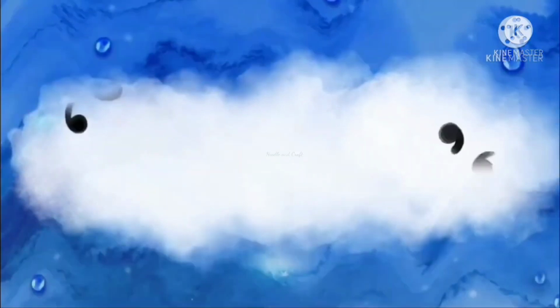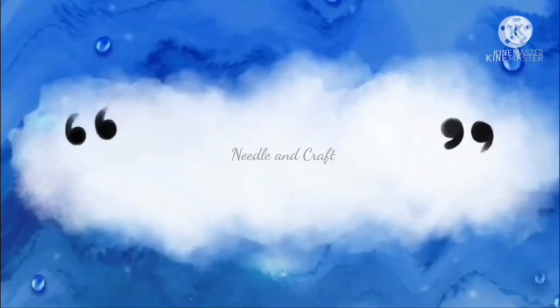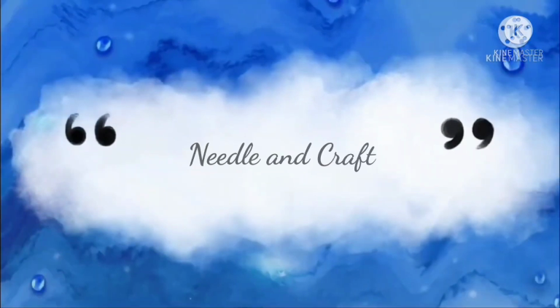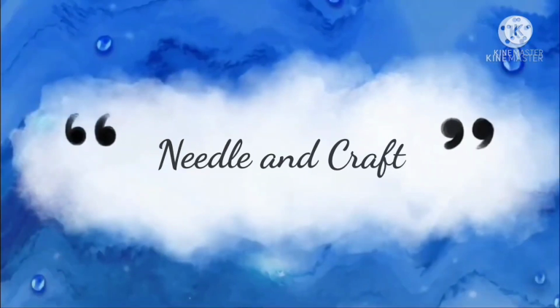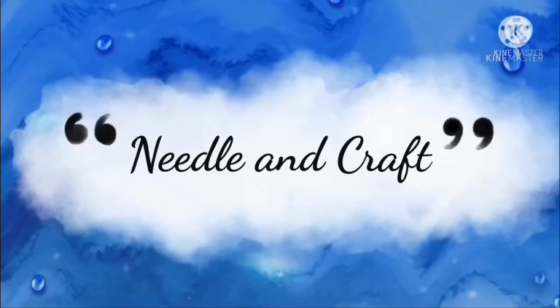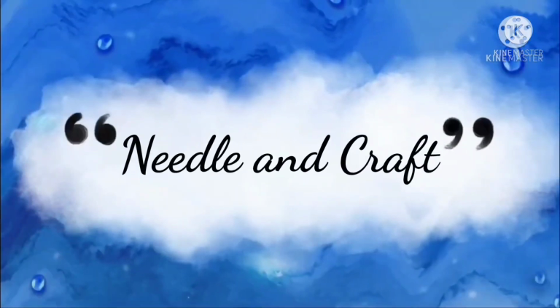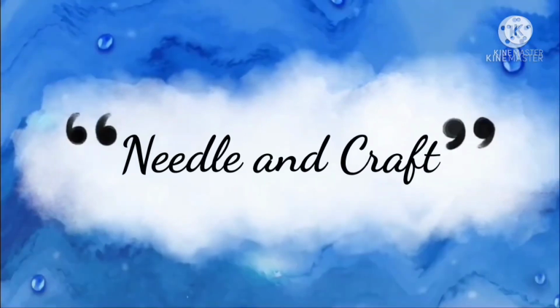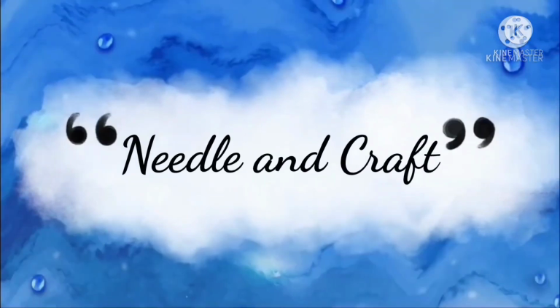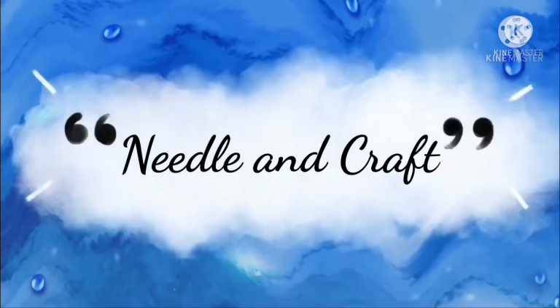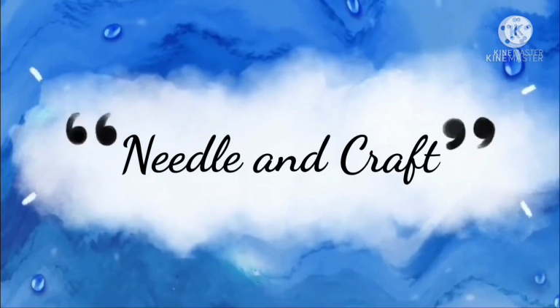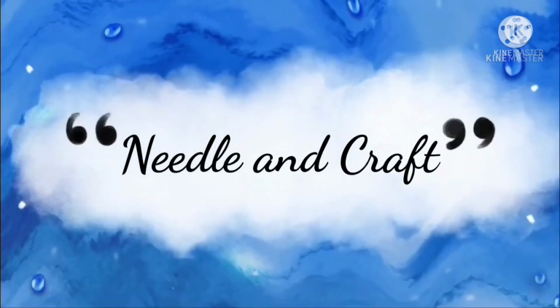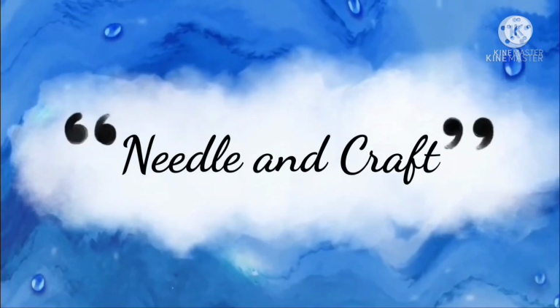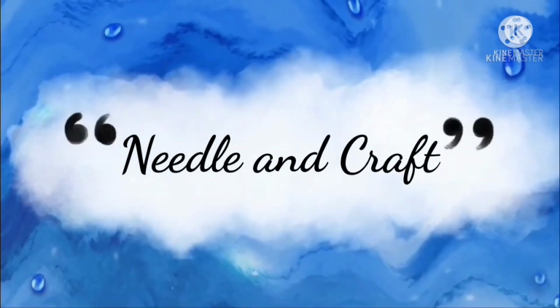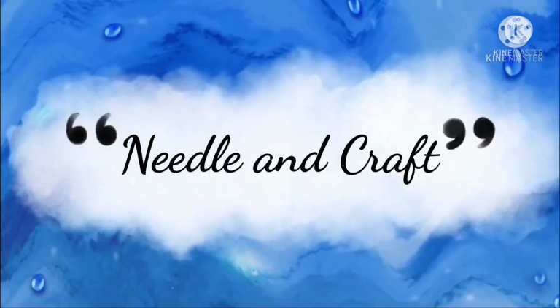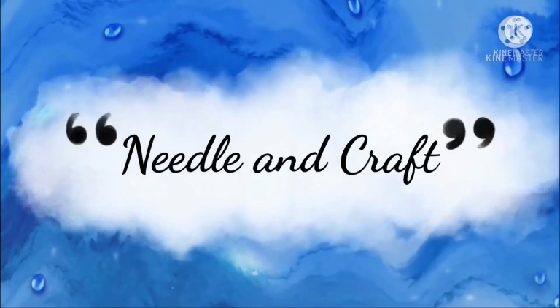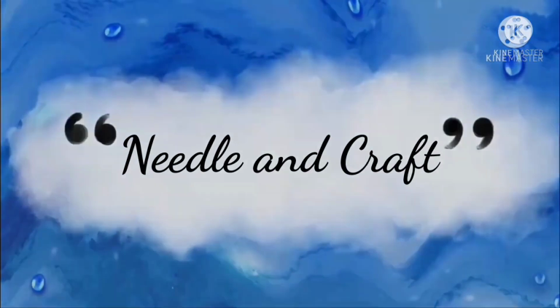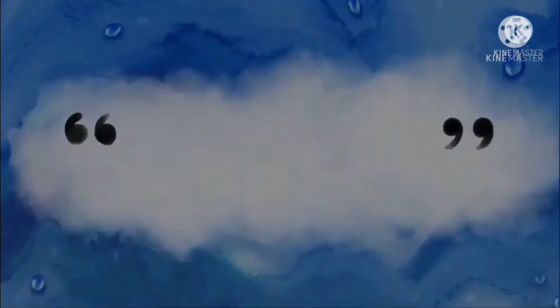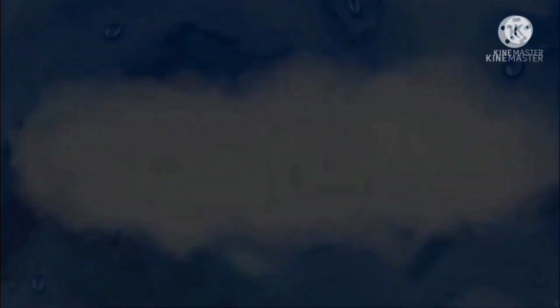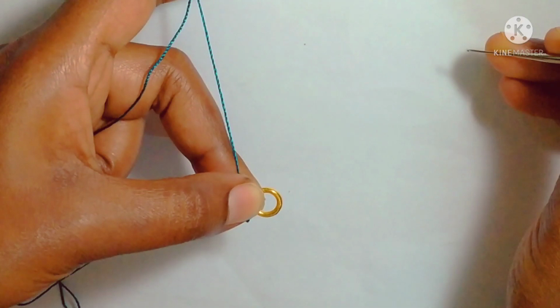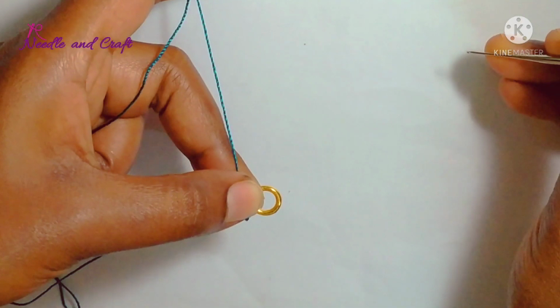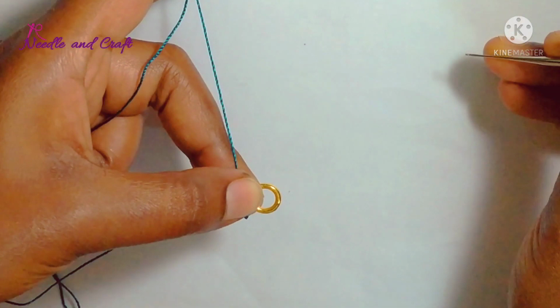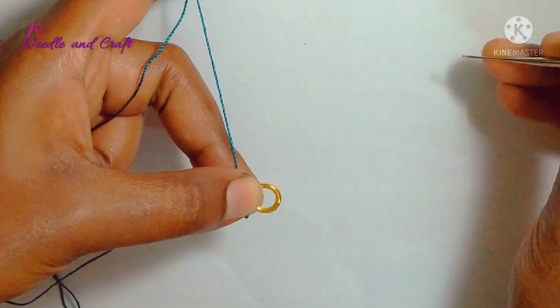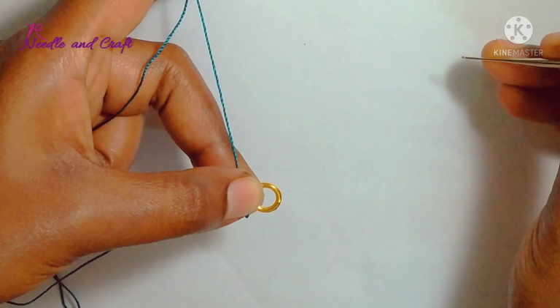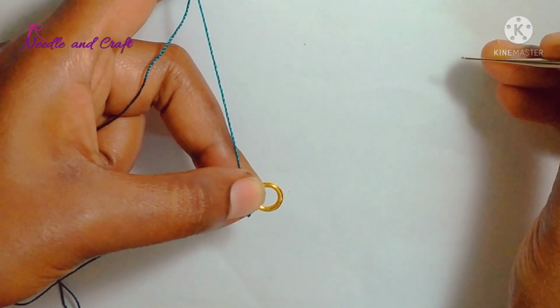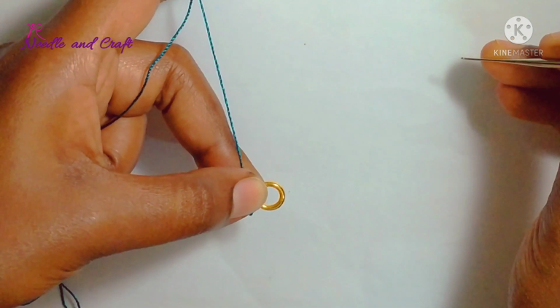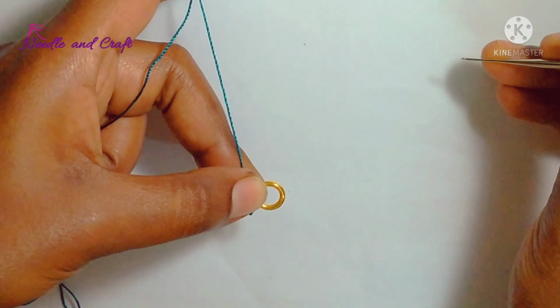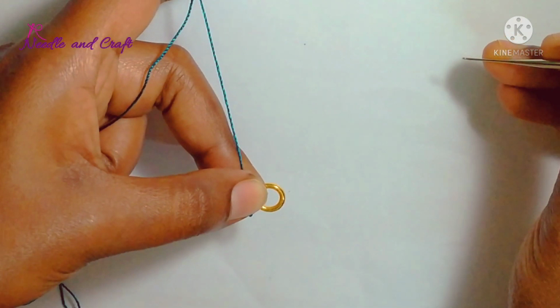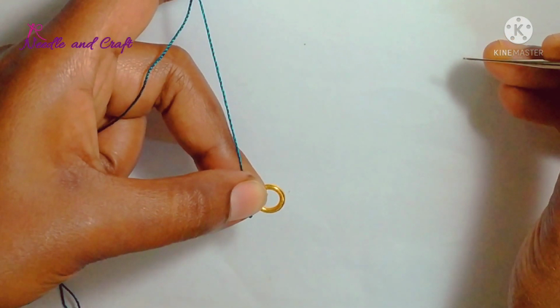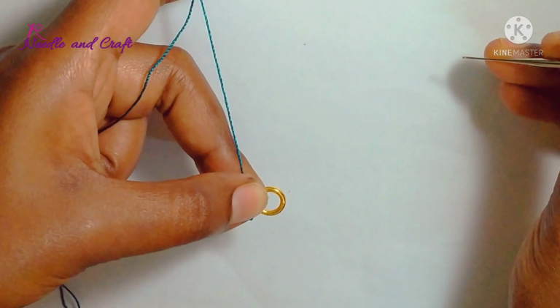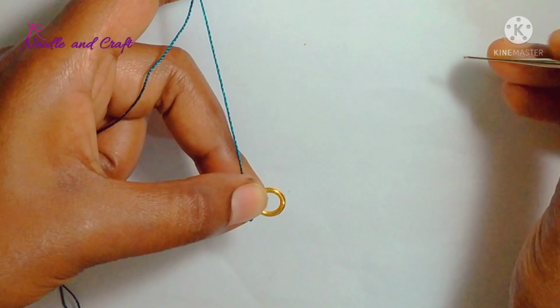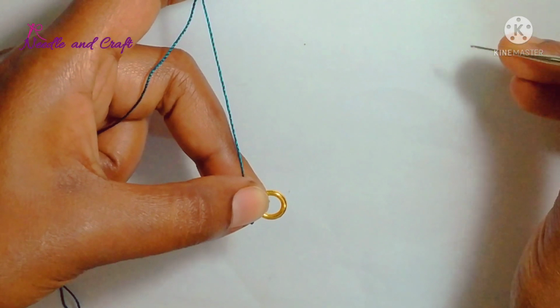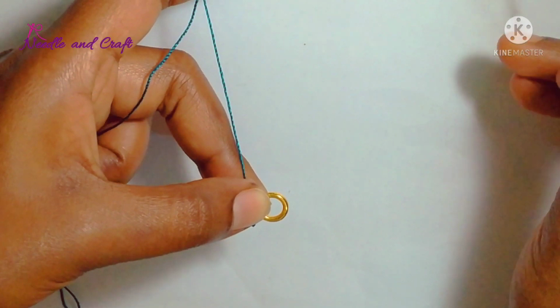Hello everyone, welcome back to Needle and Craft. This video is very interesting.